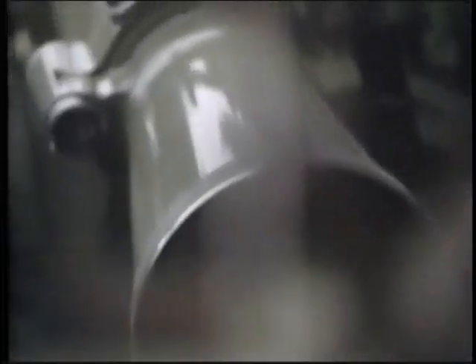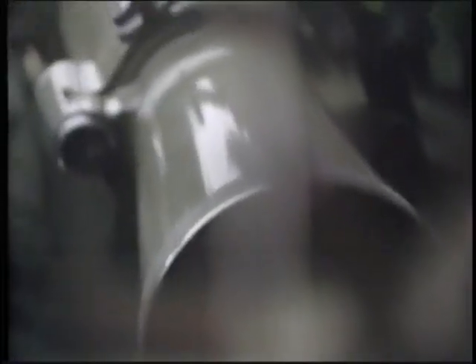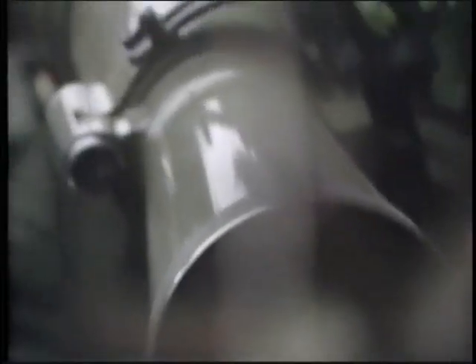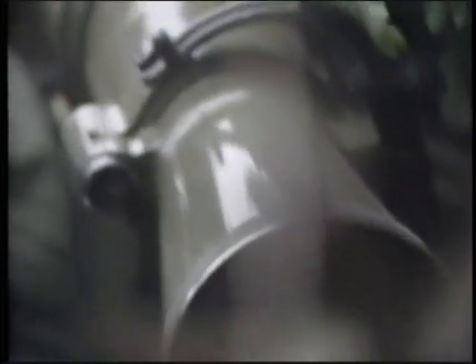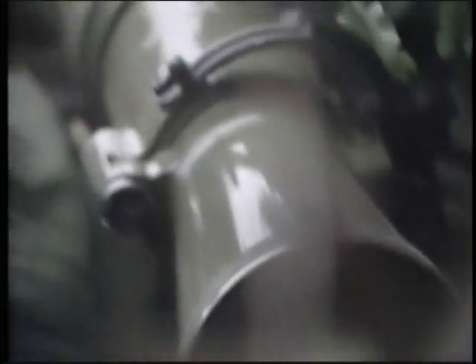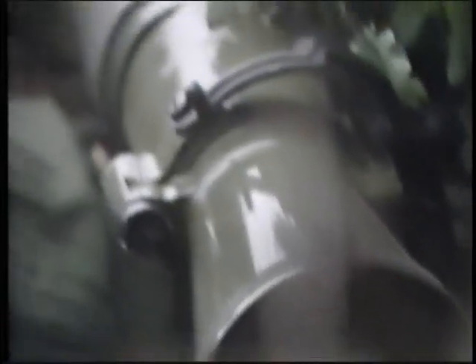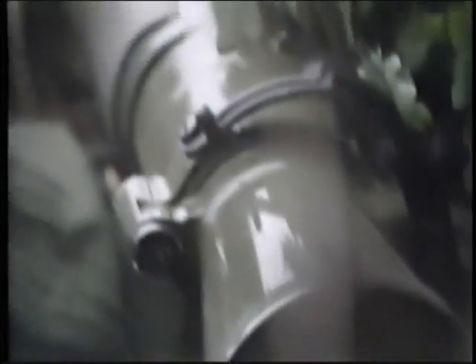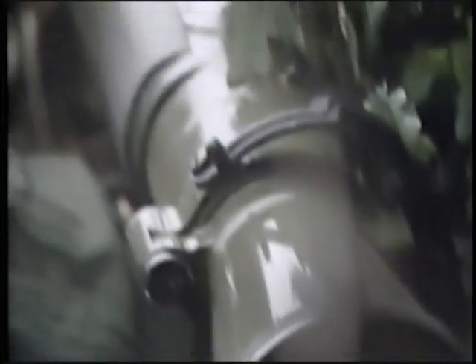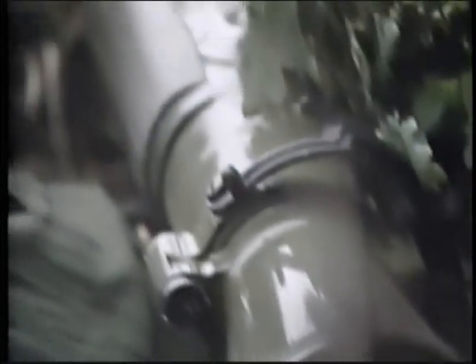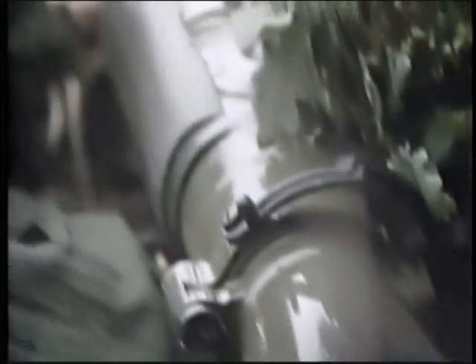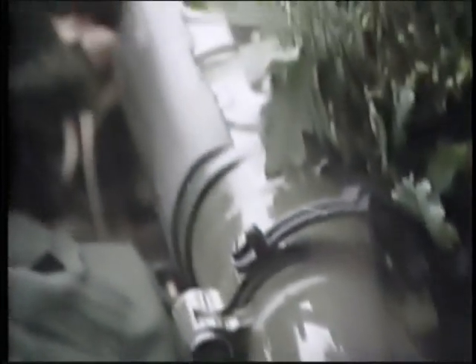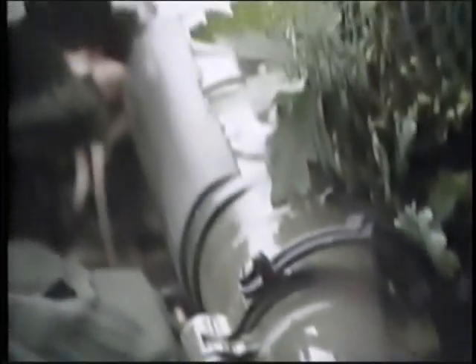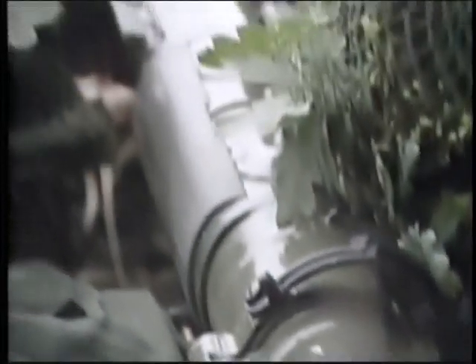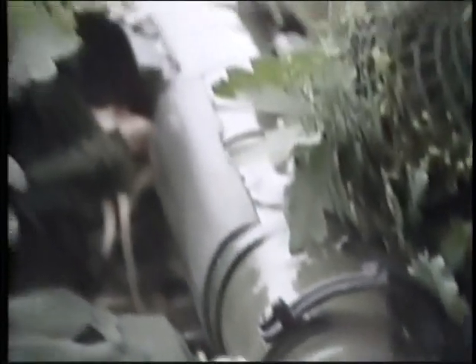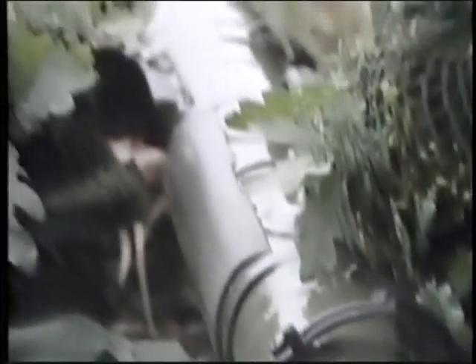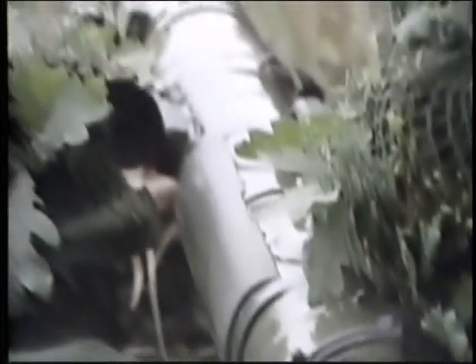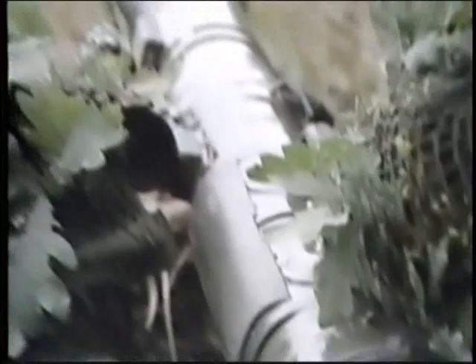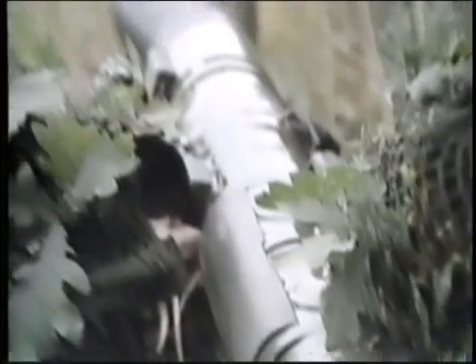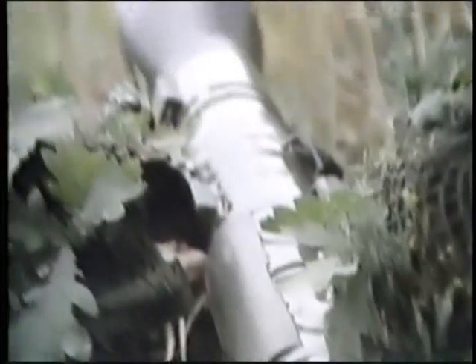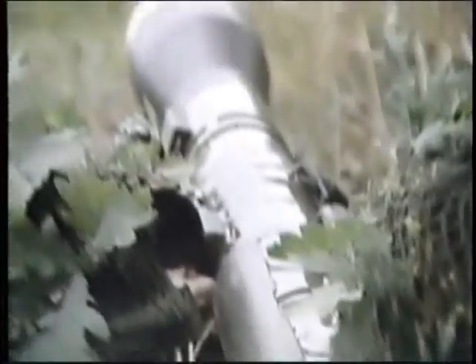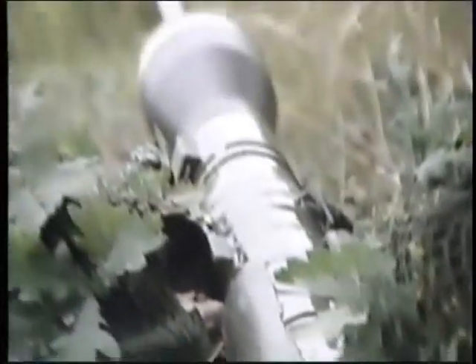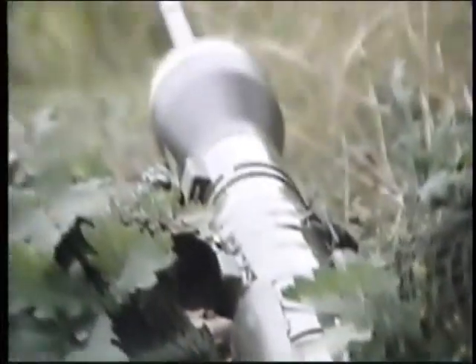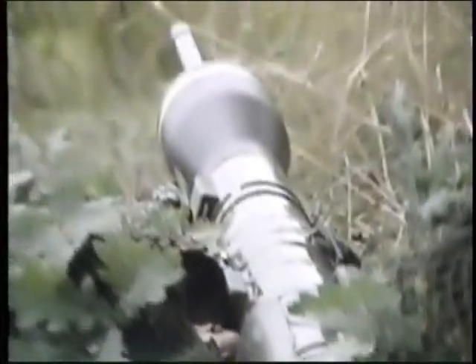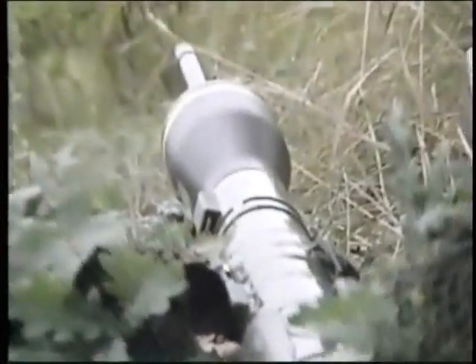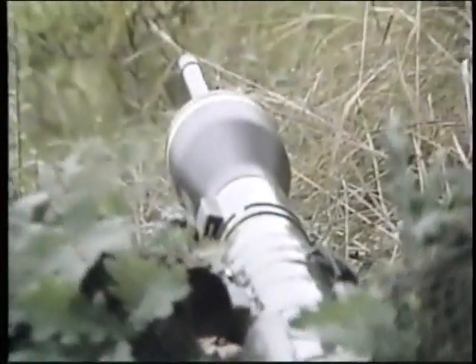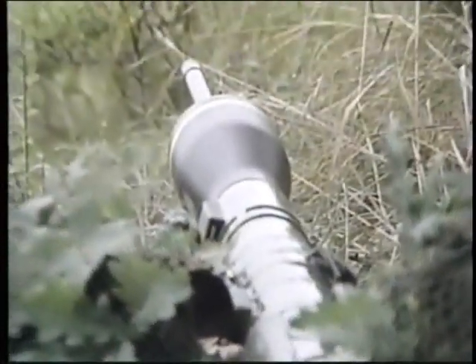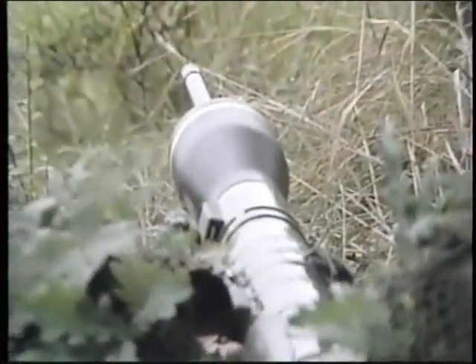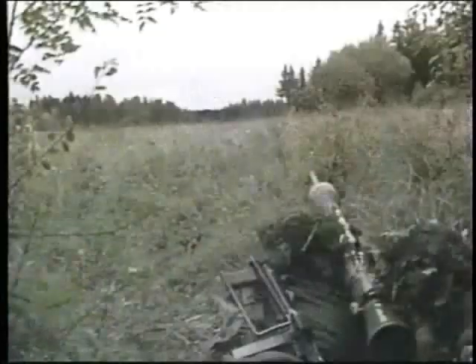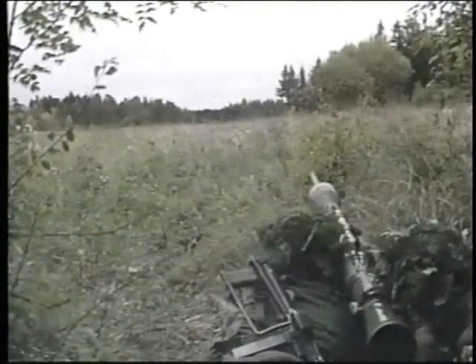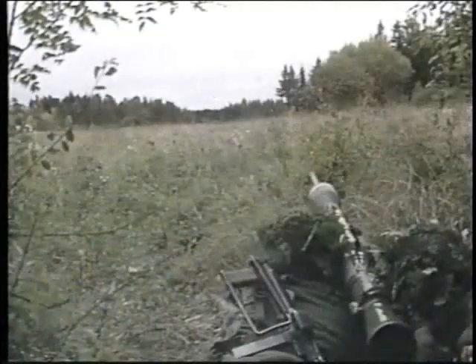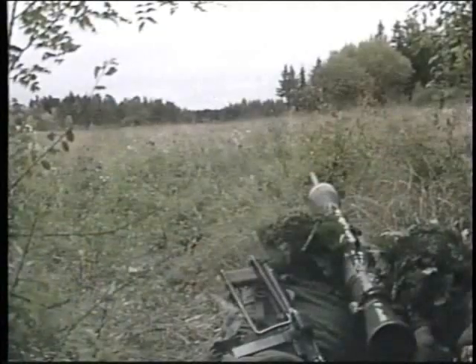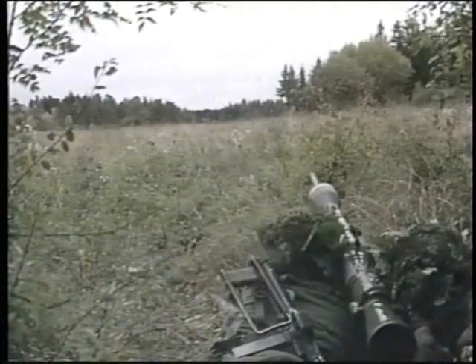Here, an engagement between a Carl Gustav team and a tank is seen from the point of view of both the infantryman and the doomed tank.